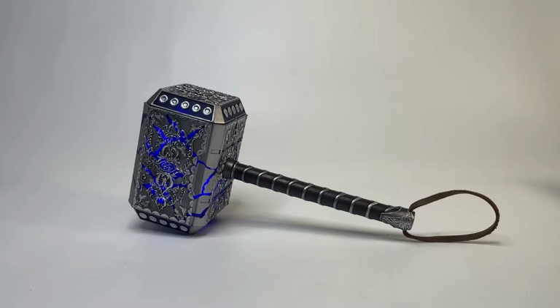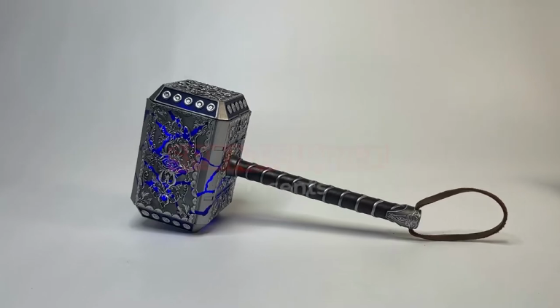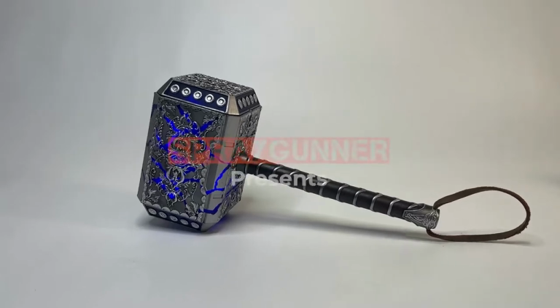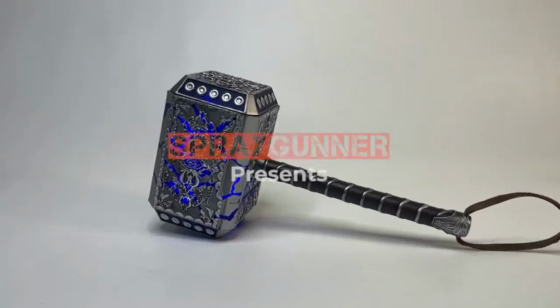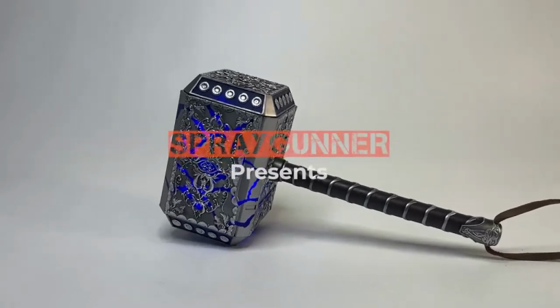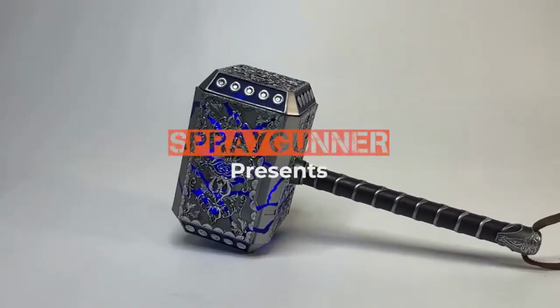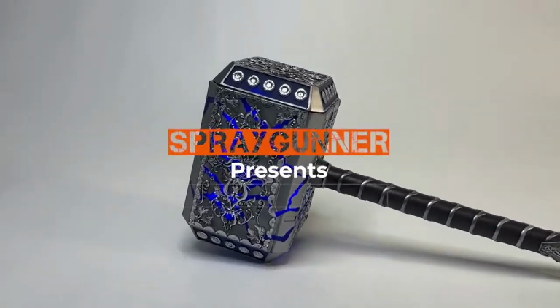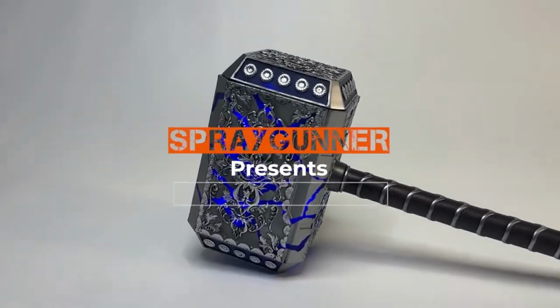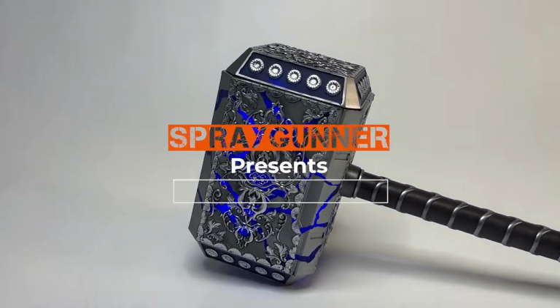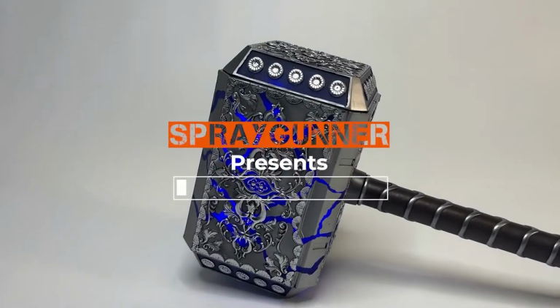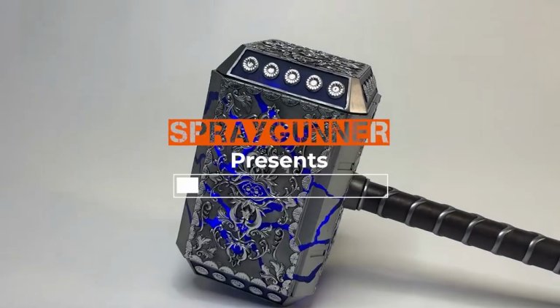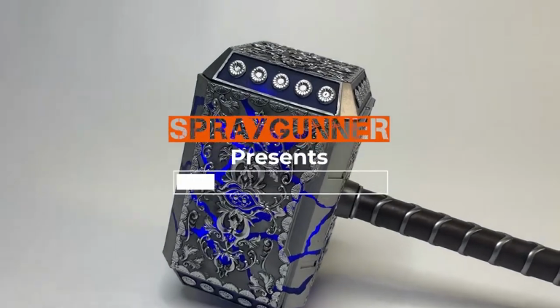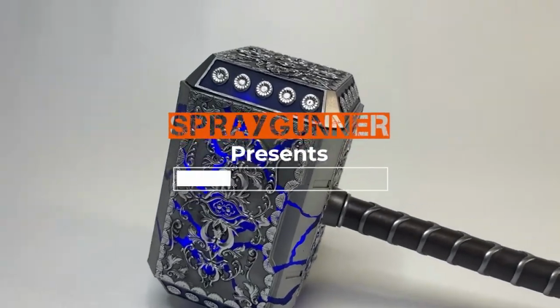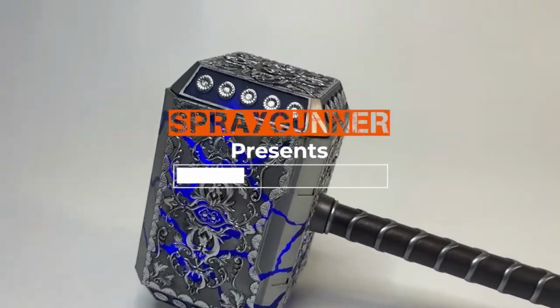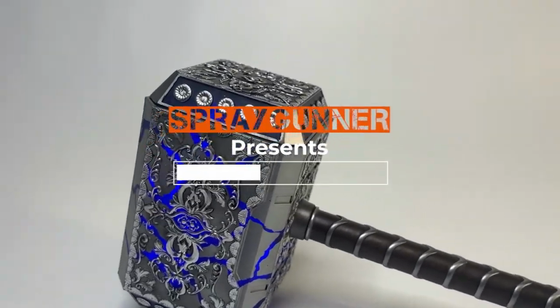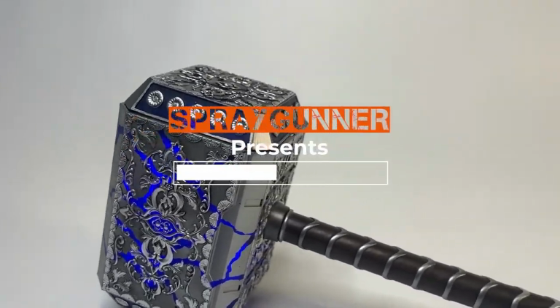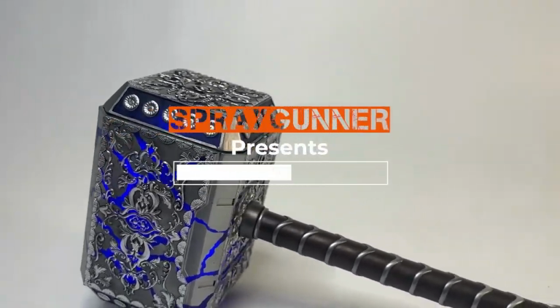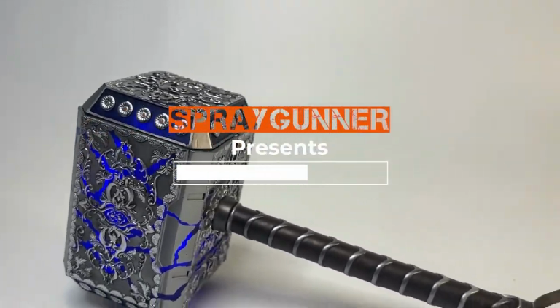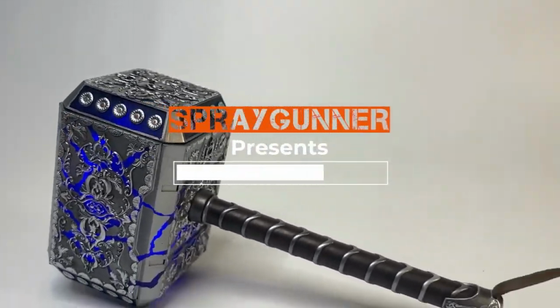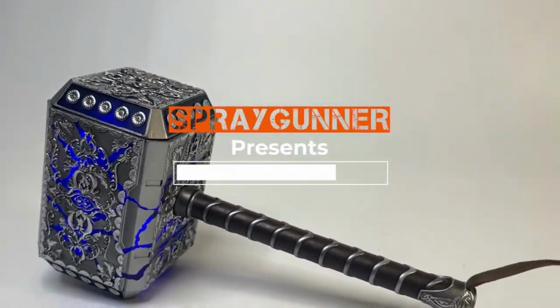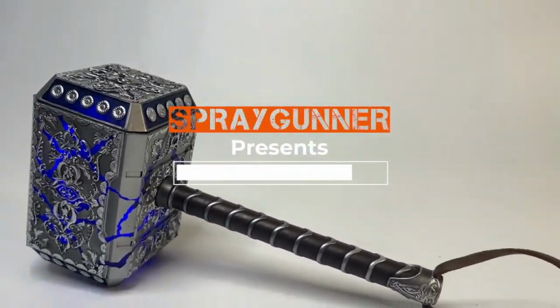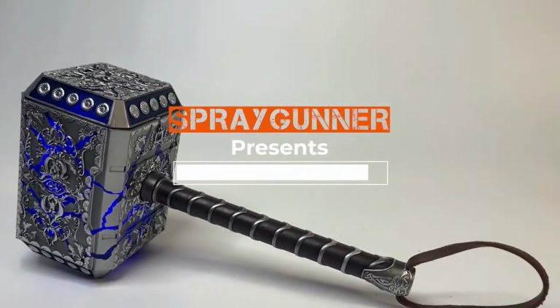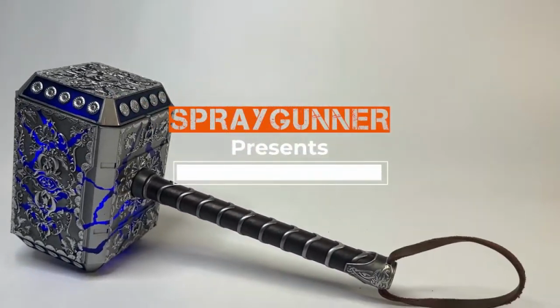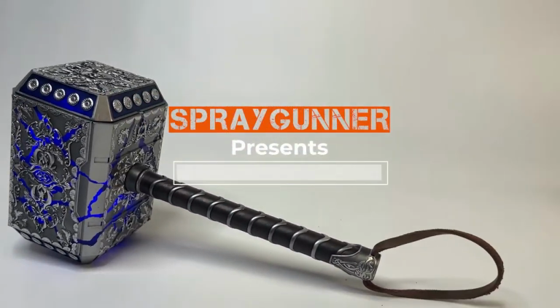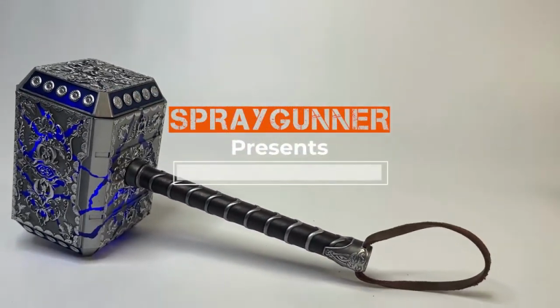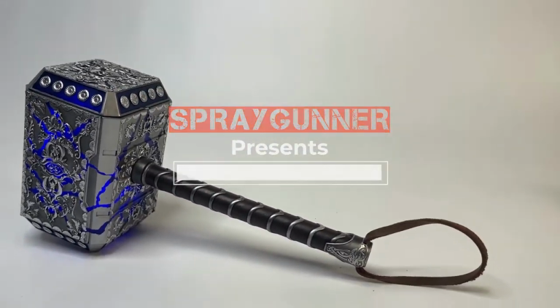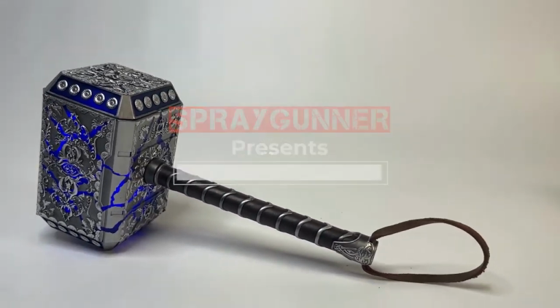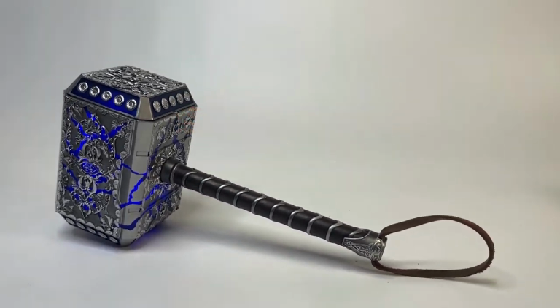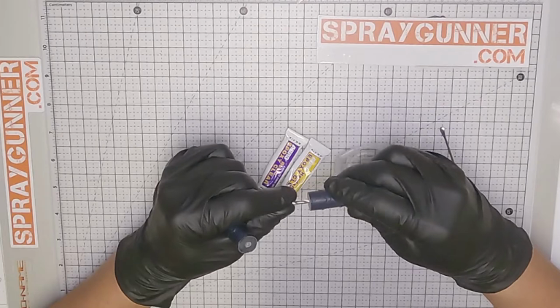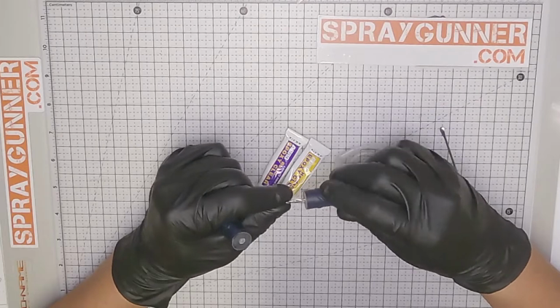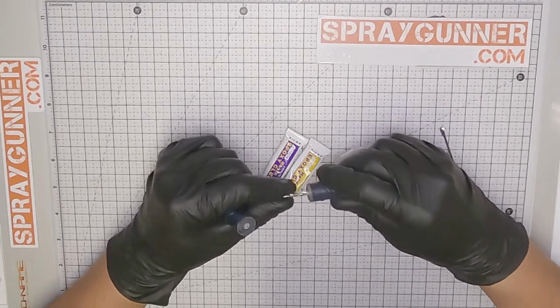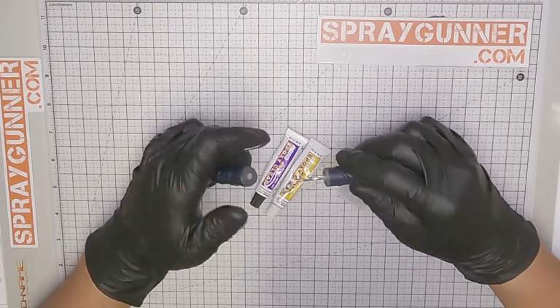Hello Spray Gunner viewers and welcome to our tutorial of this fun little project we just finished: 3D printing Thor's hammer.